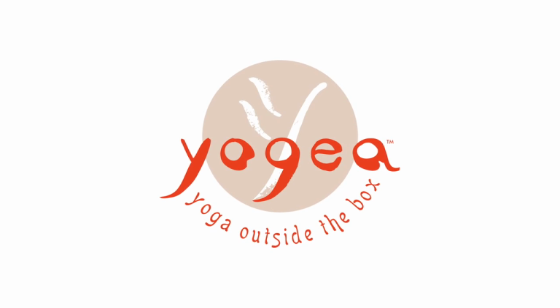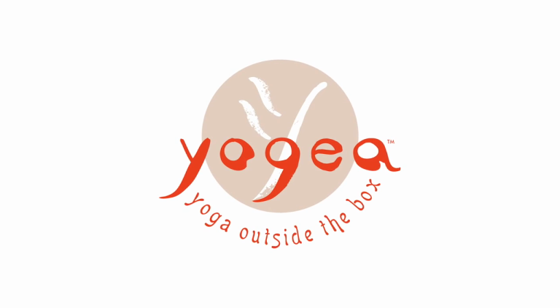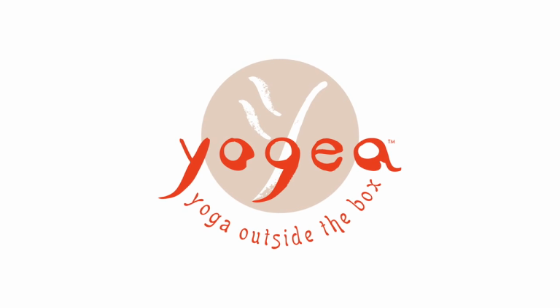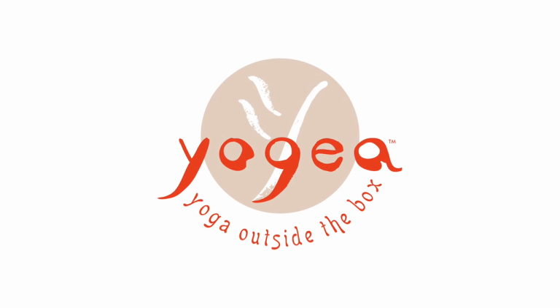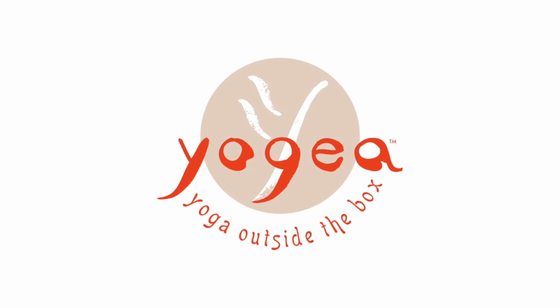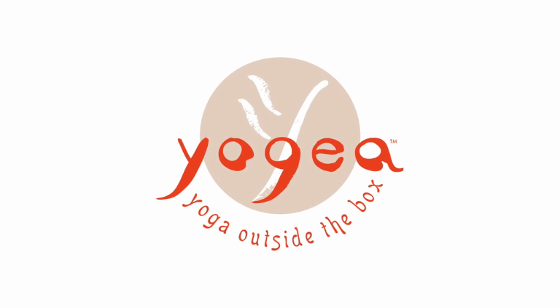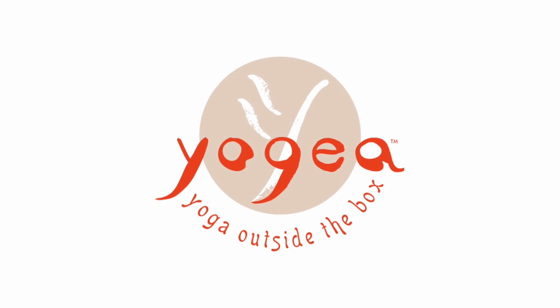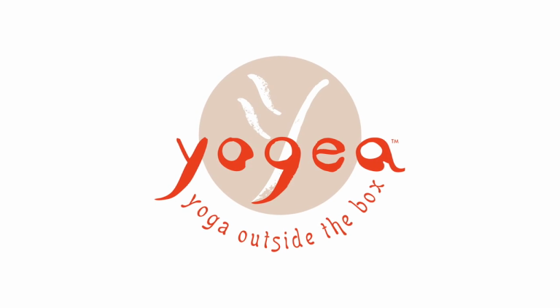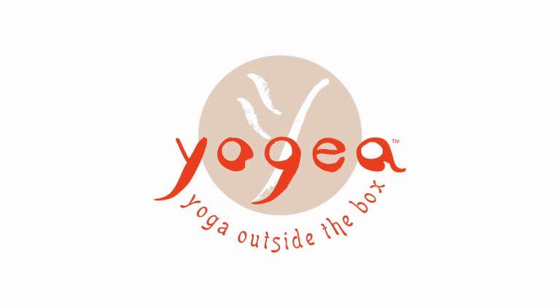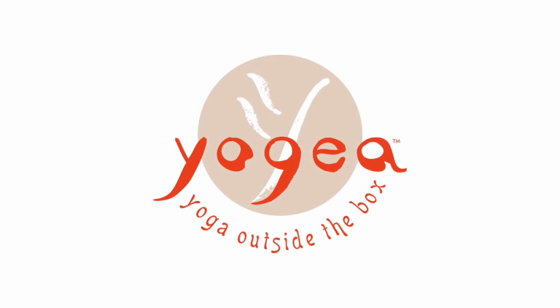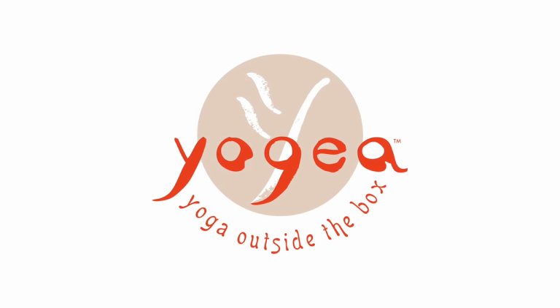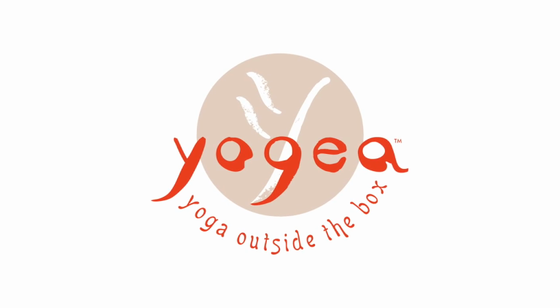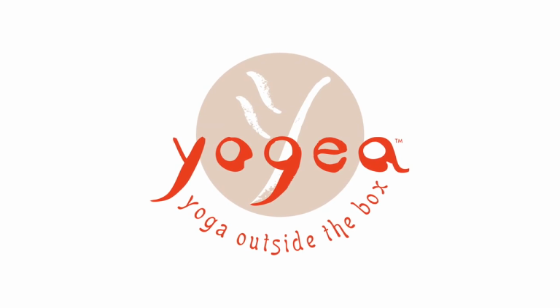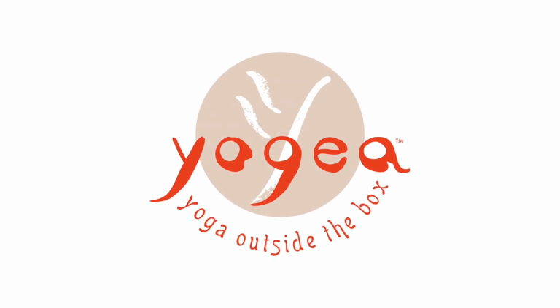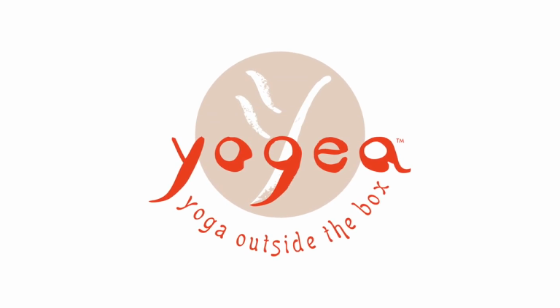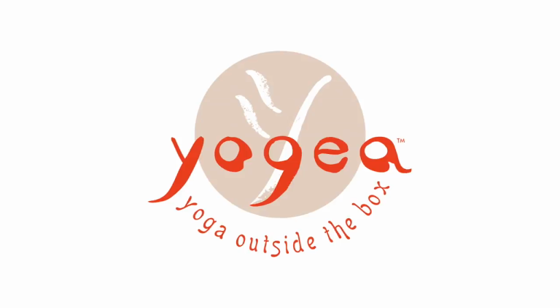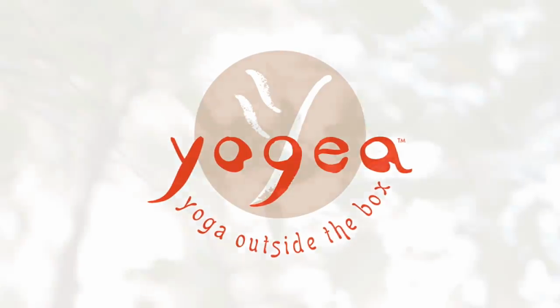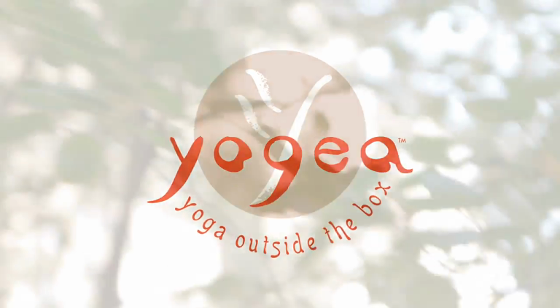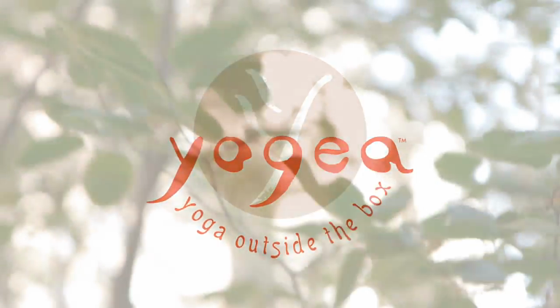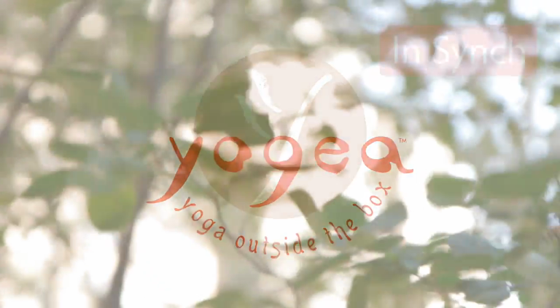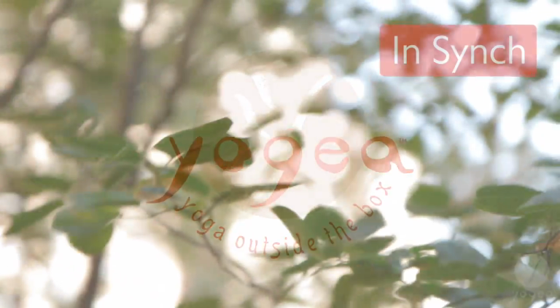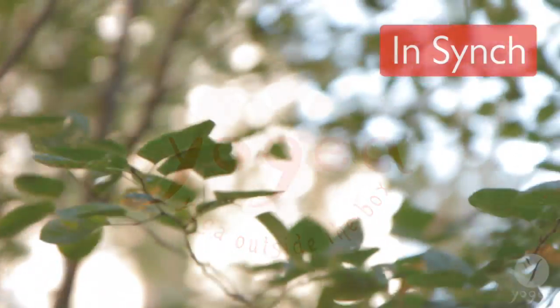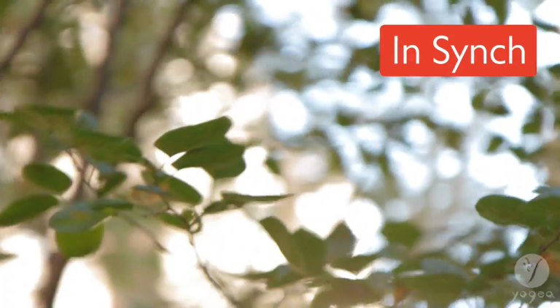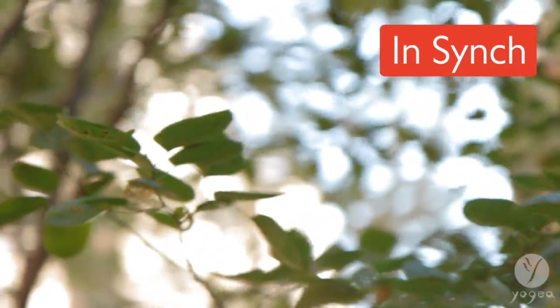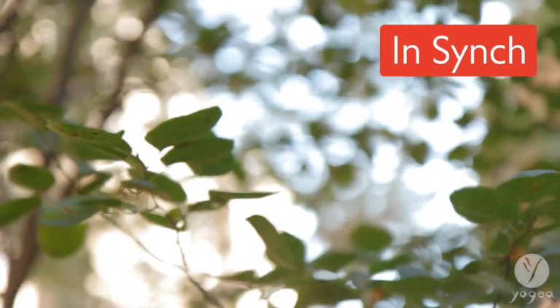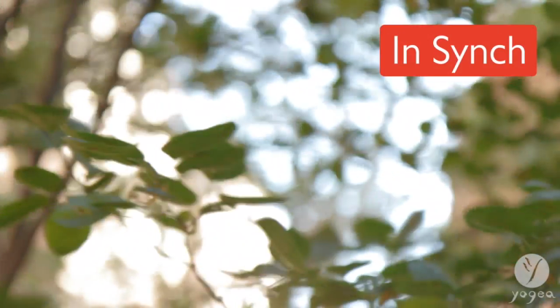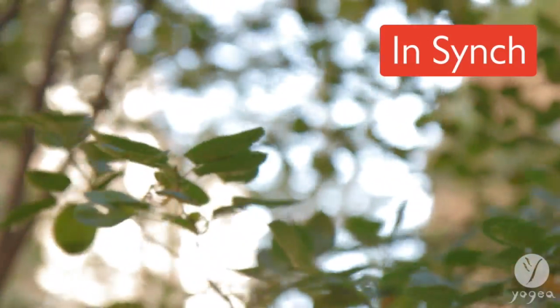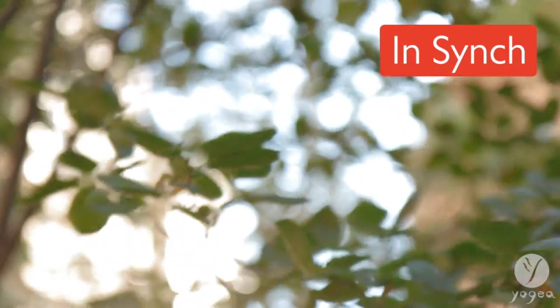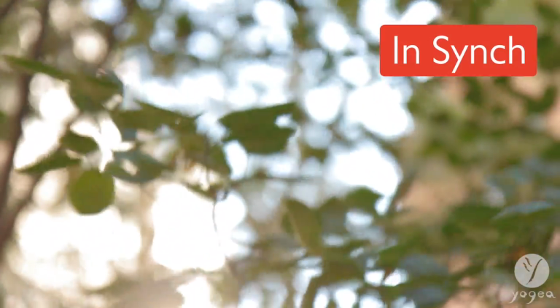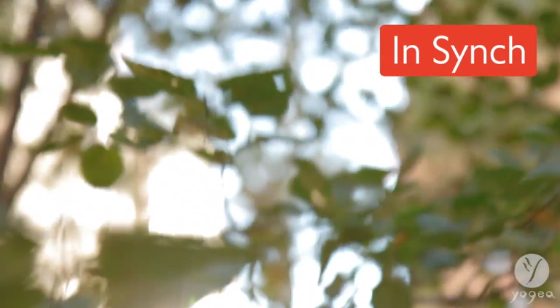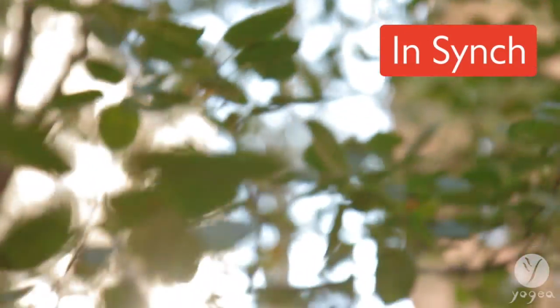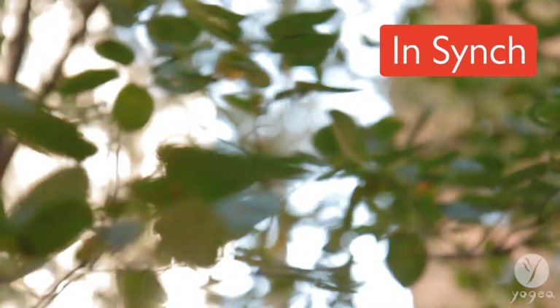Welcome to Yogaya blood pressure regulating breathing in sync.